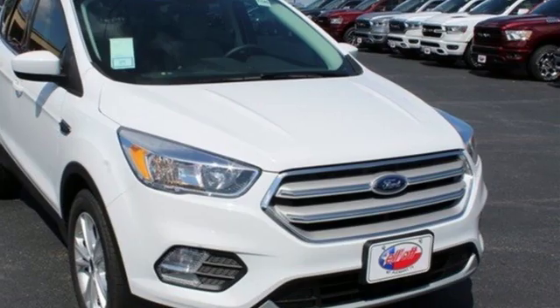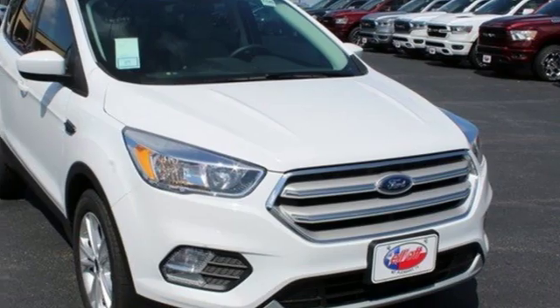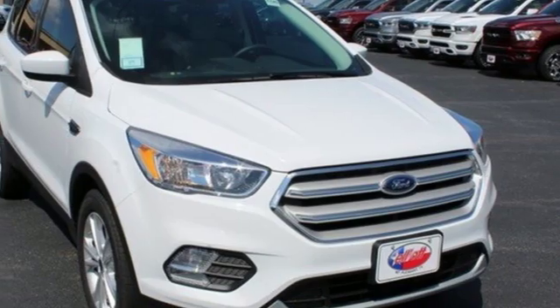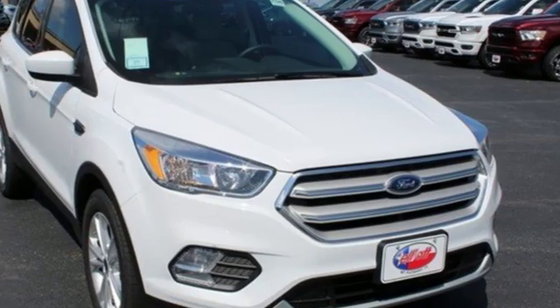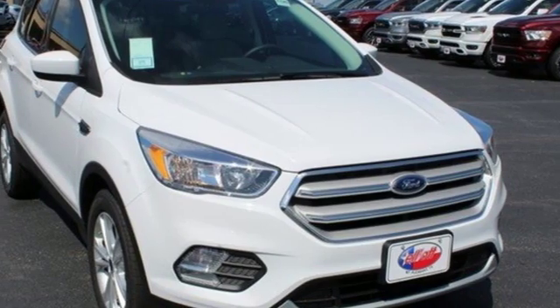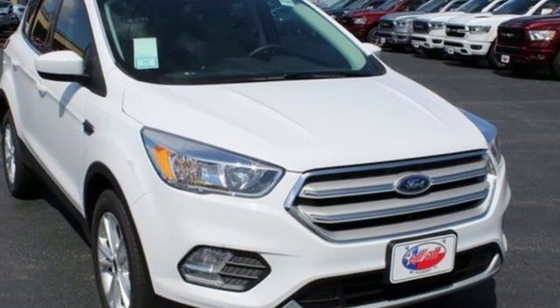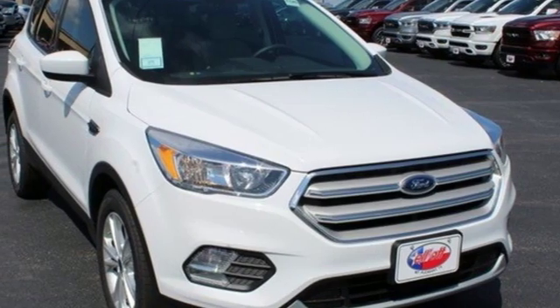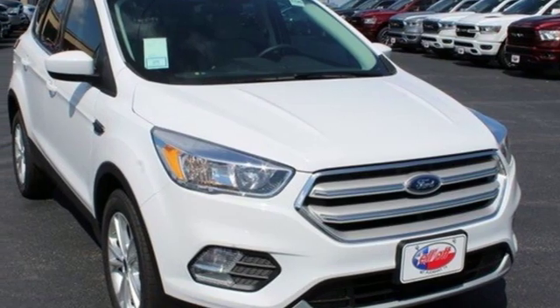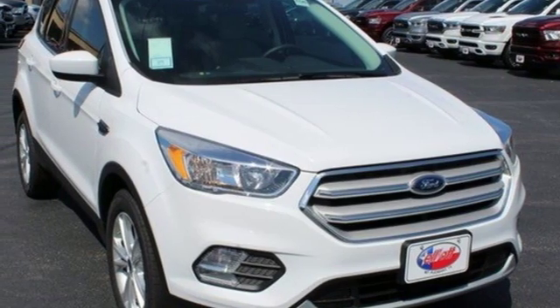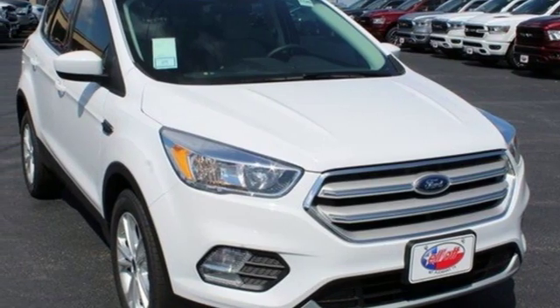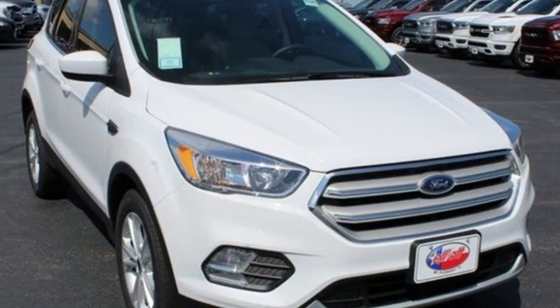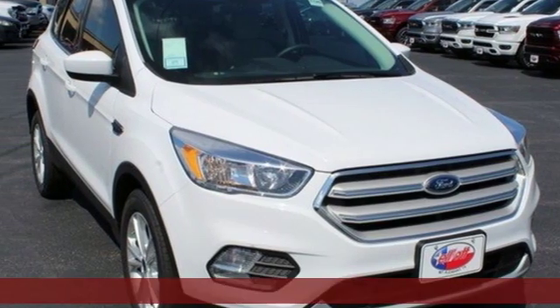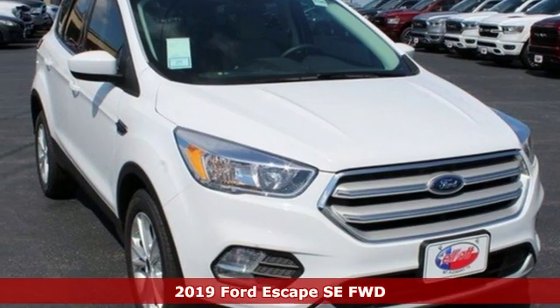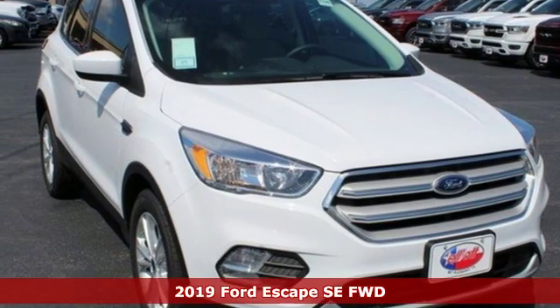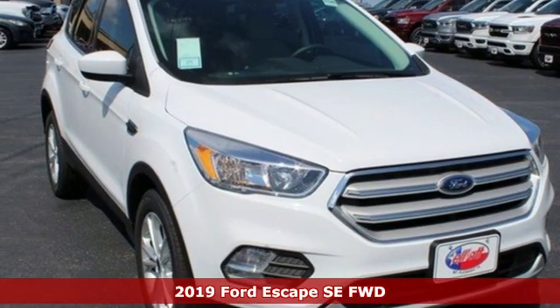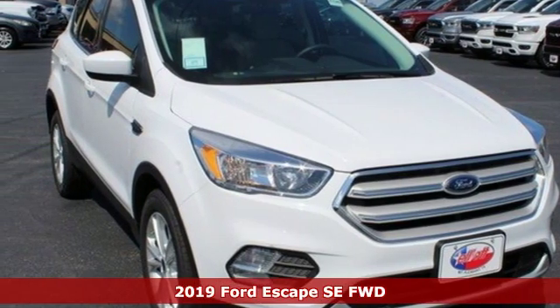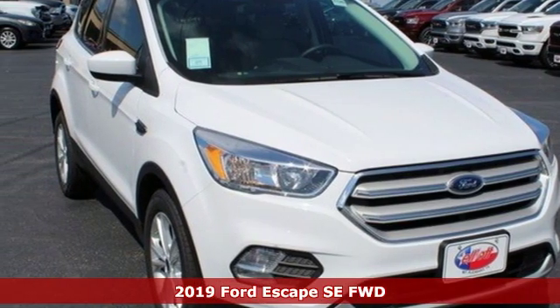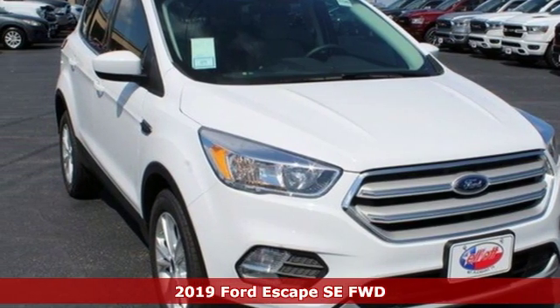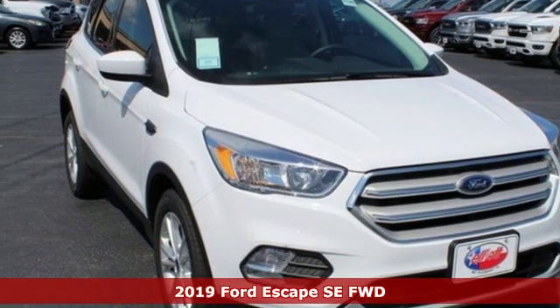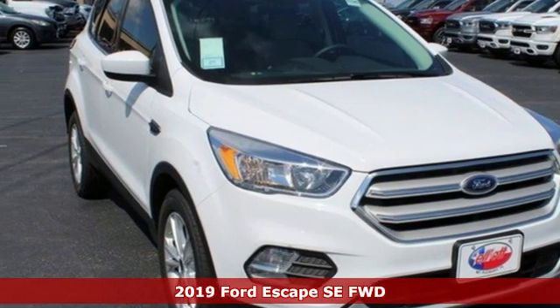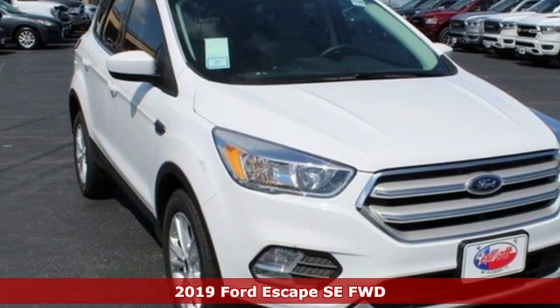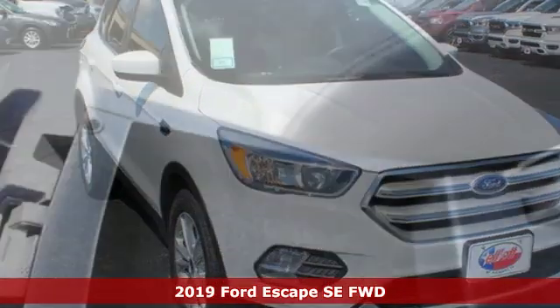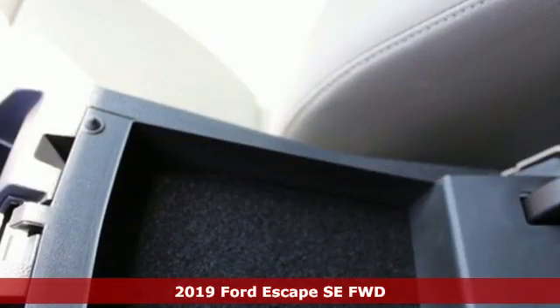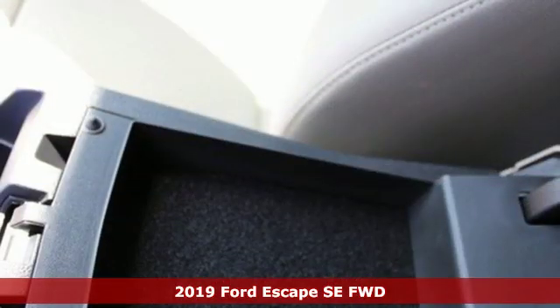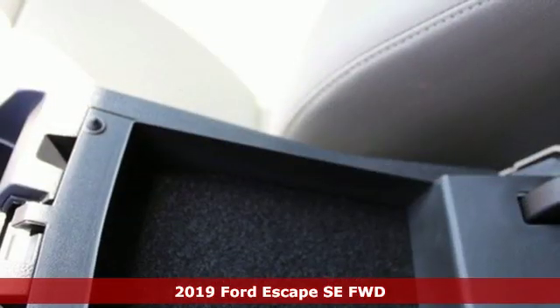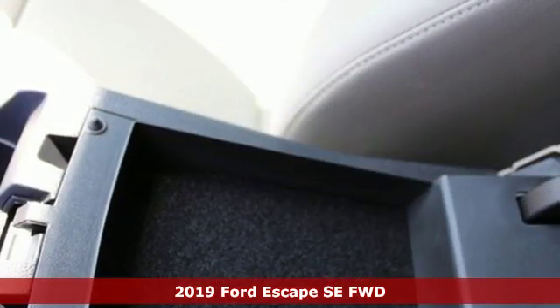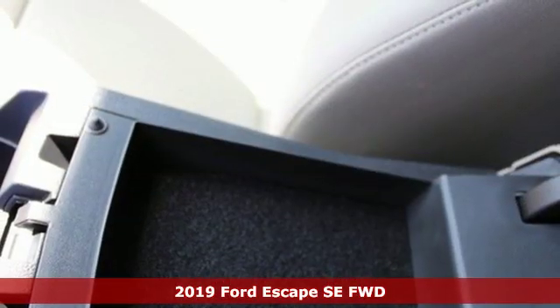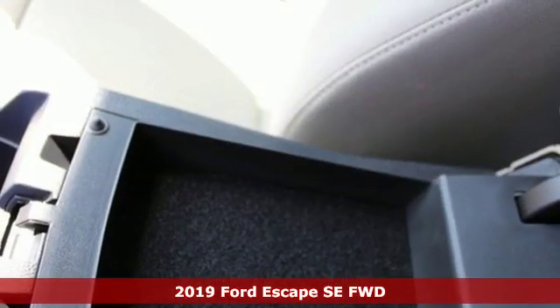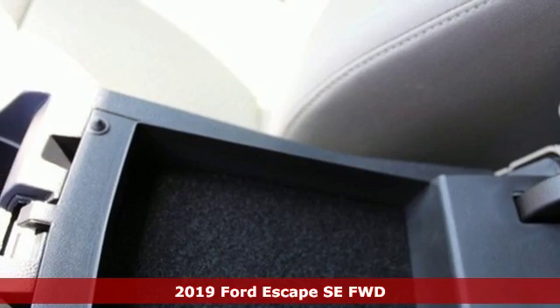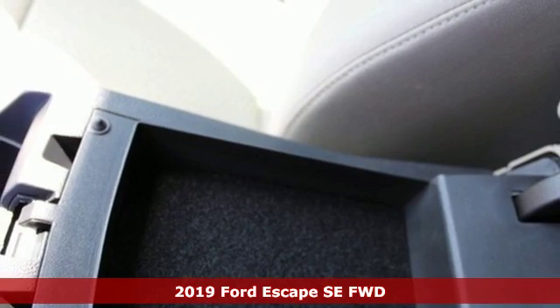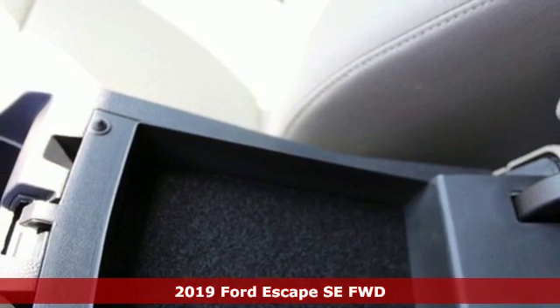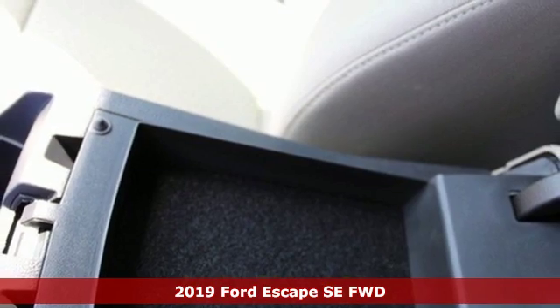Here's a new 2019 Ford Escape. Ford, where tradition meets innovation.